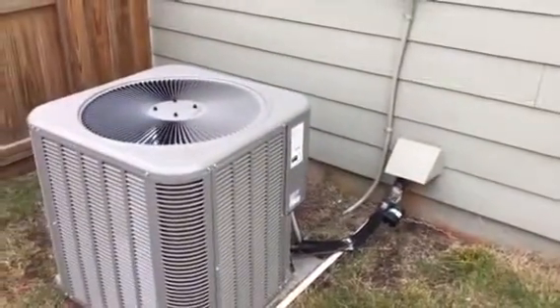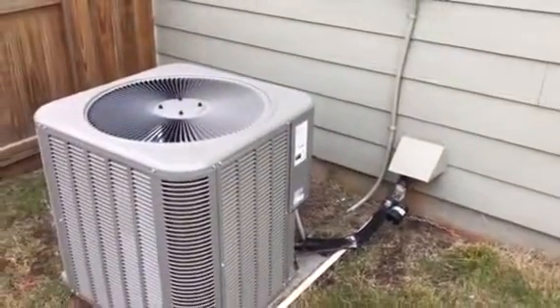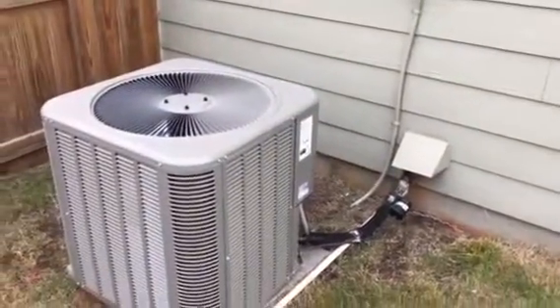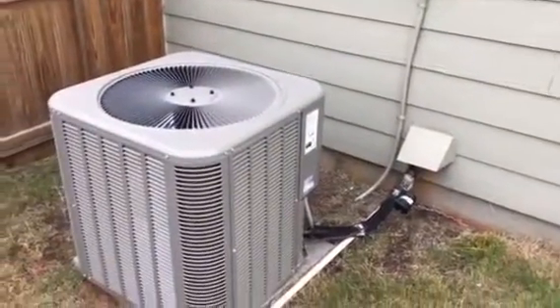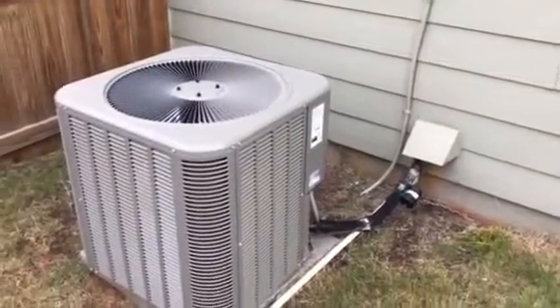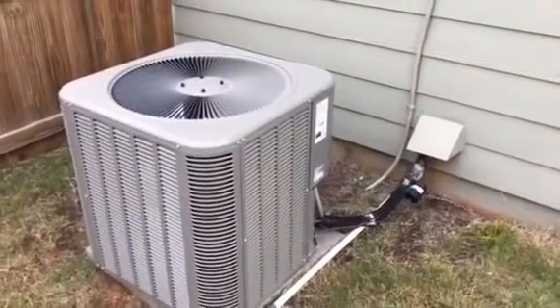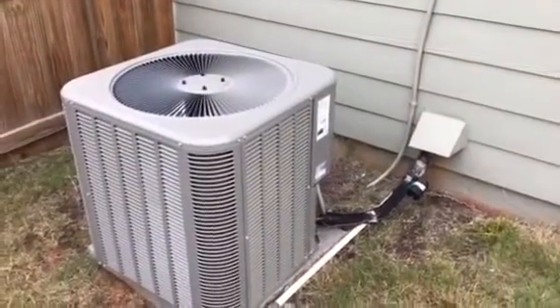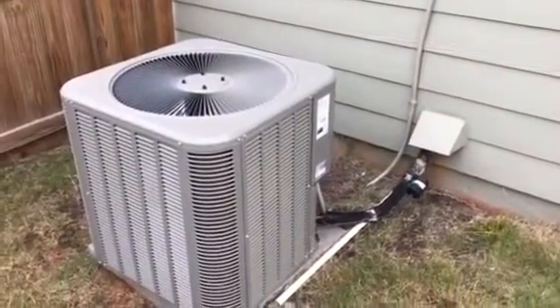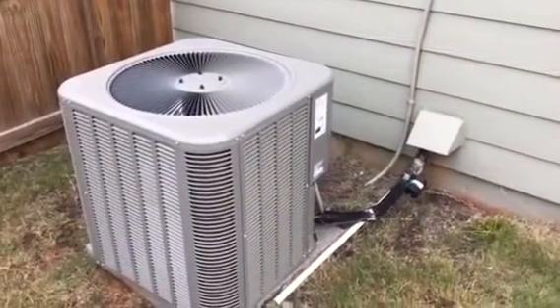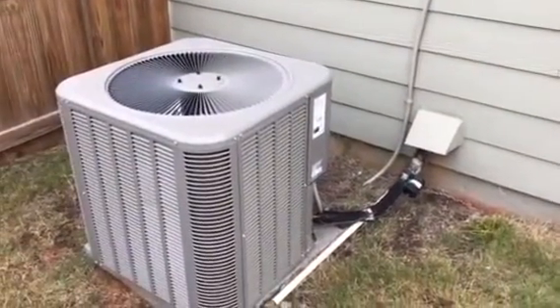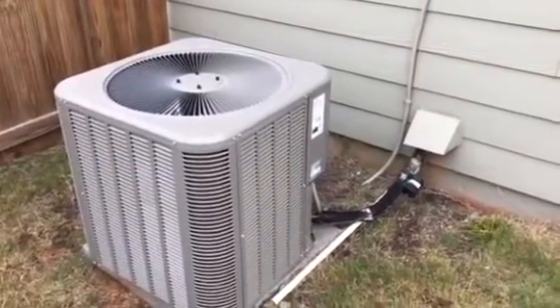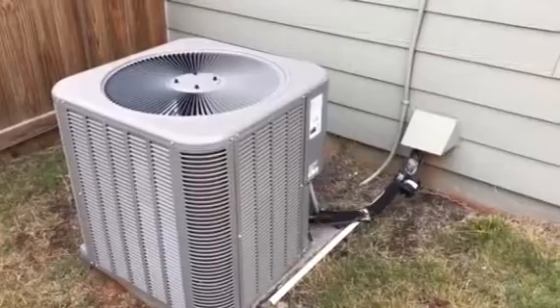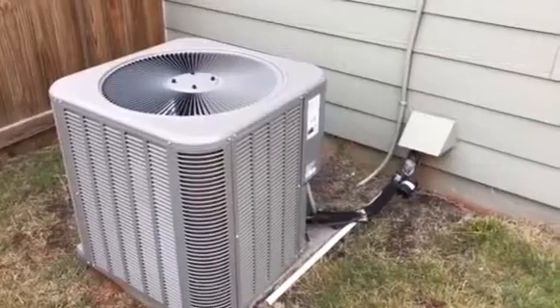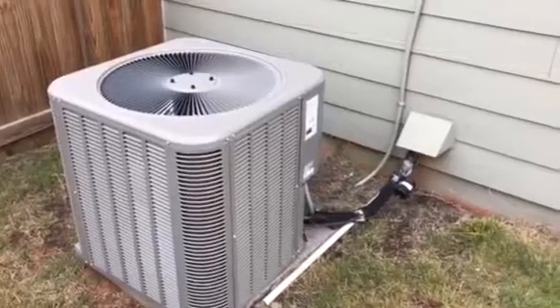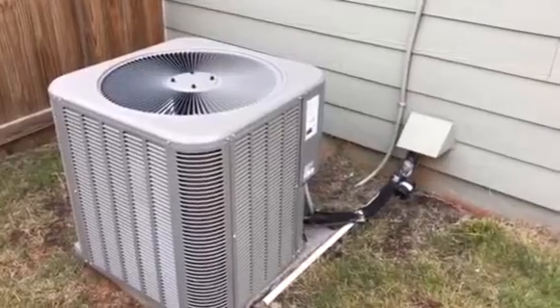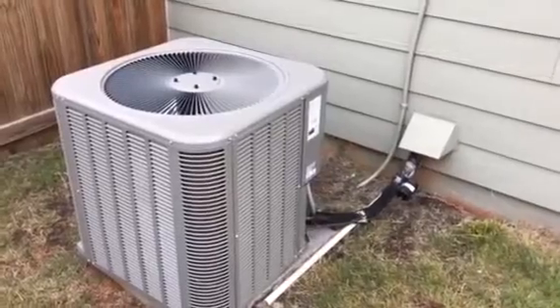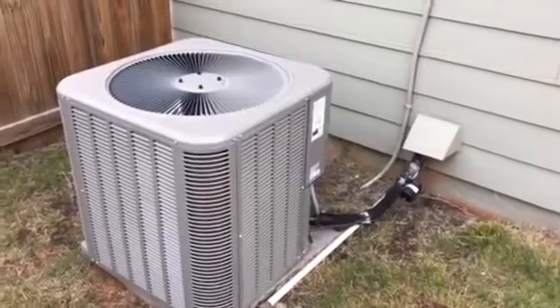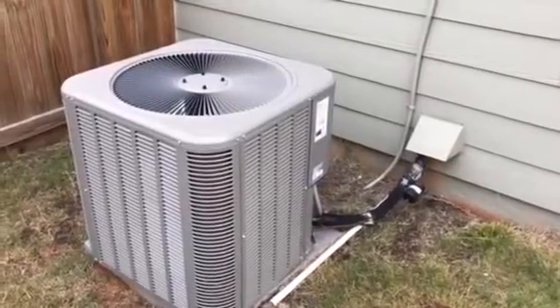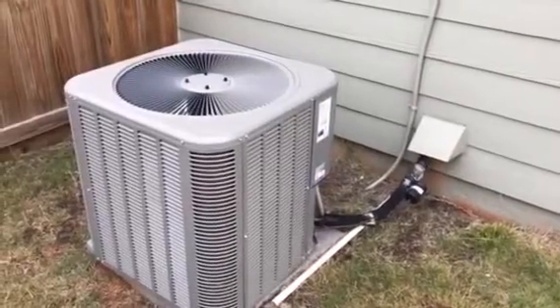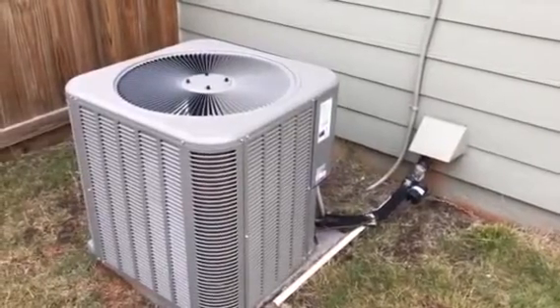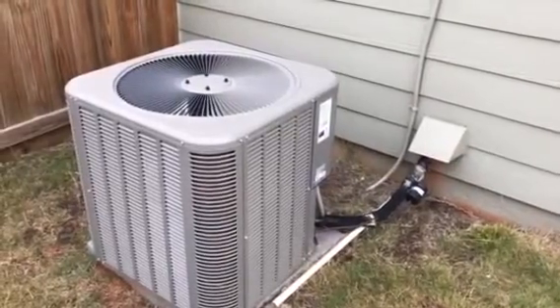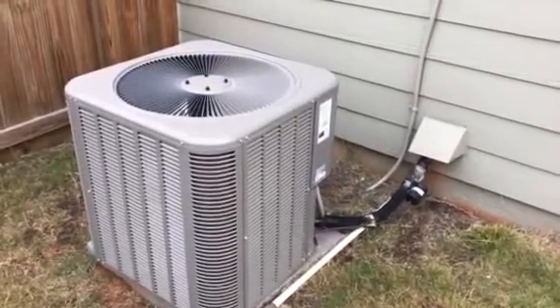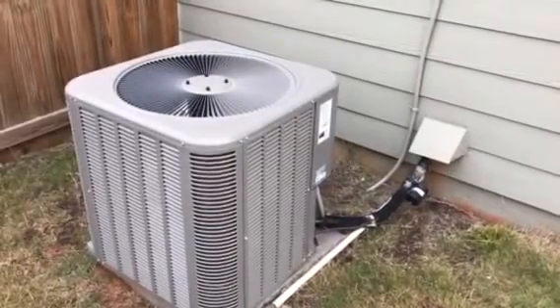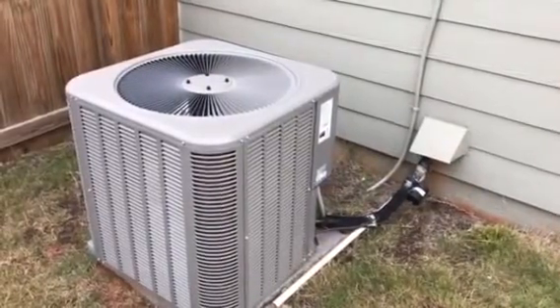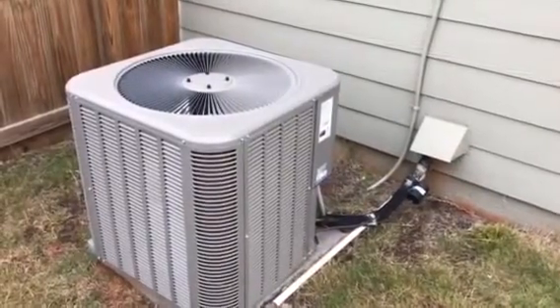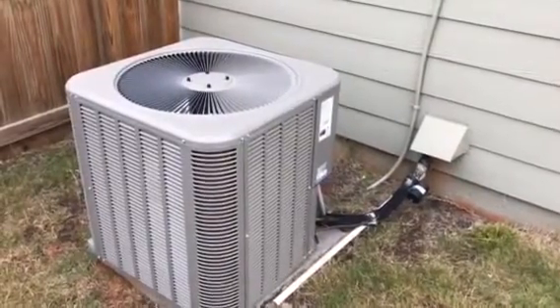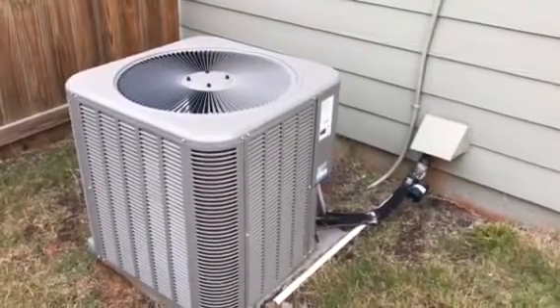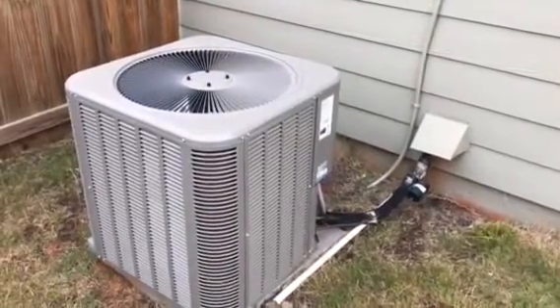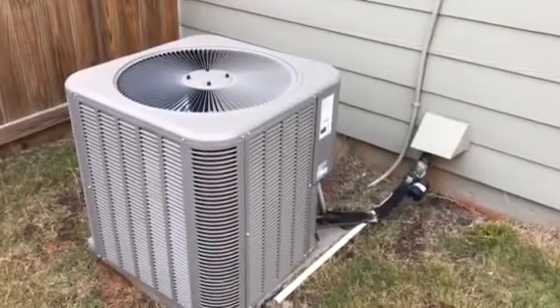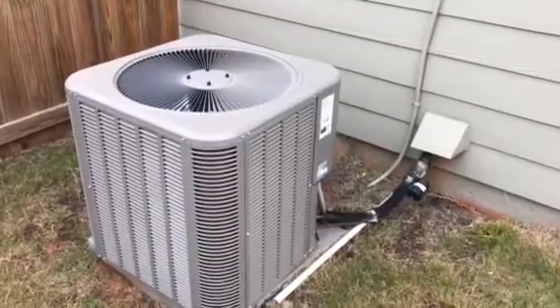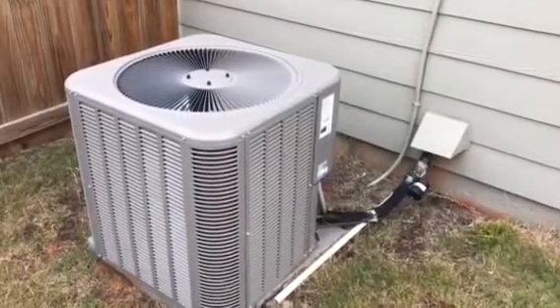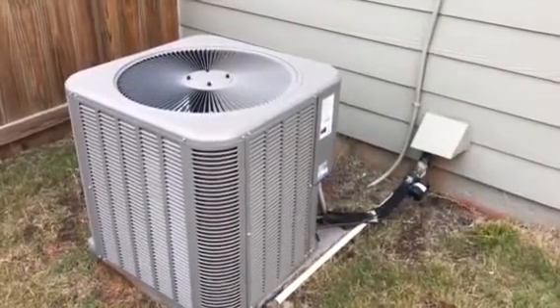Let's get this stuff out of here and put something in that'll actually efficiently heat and cool the house.